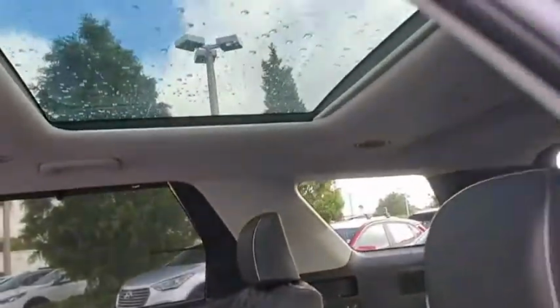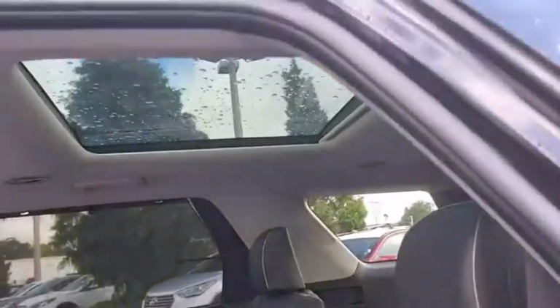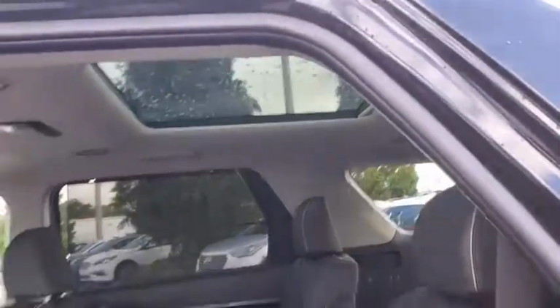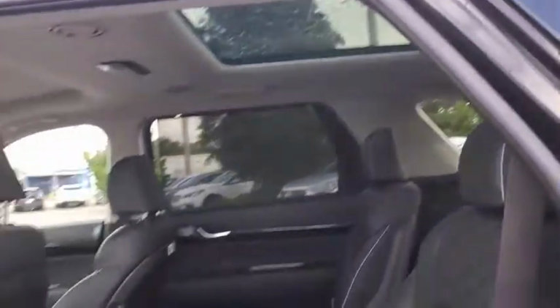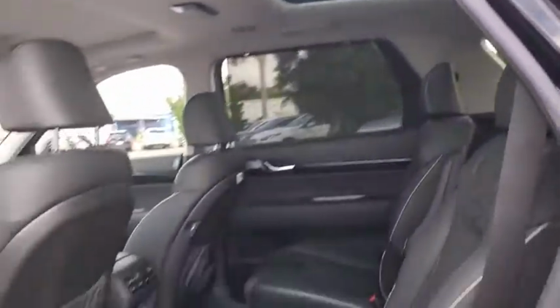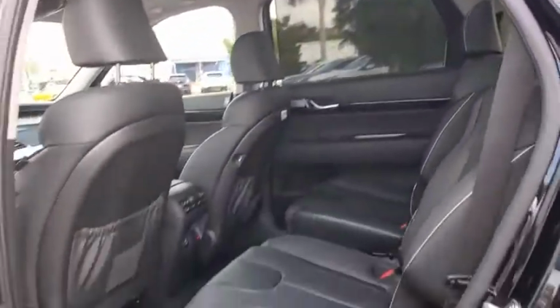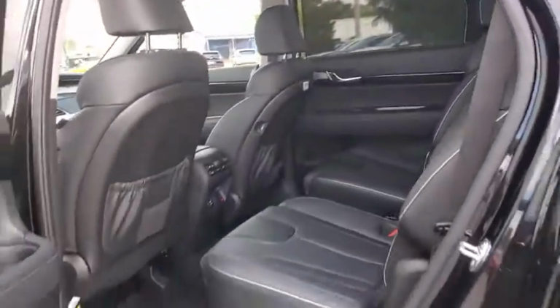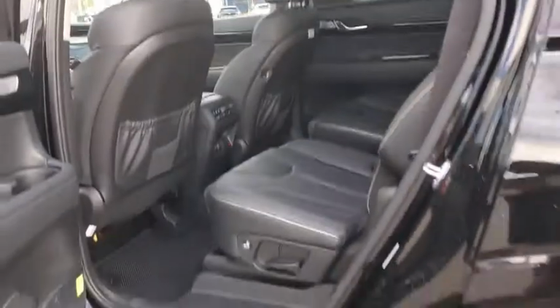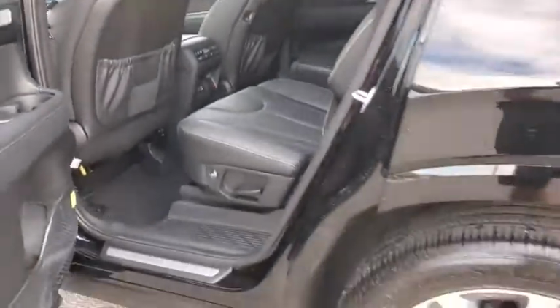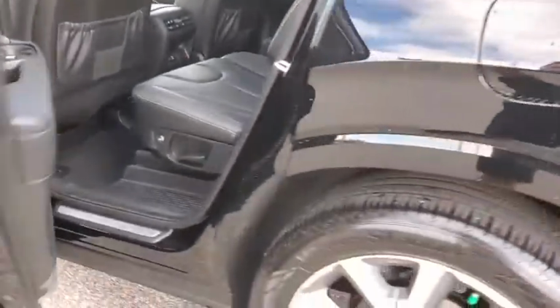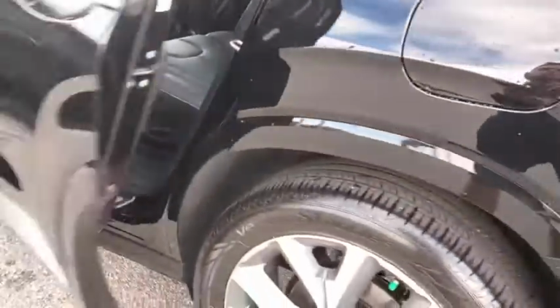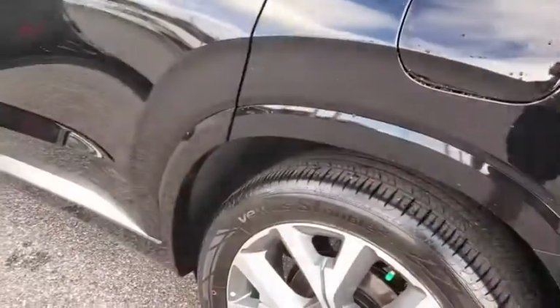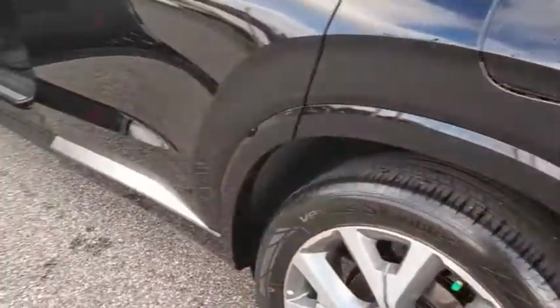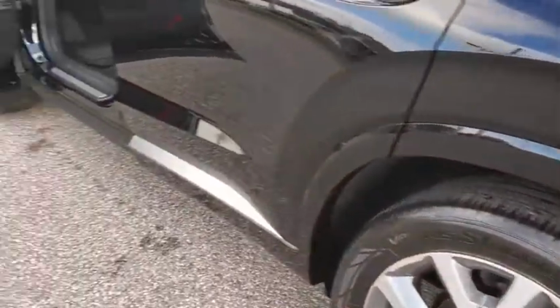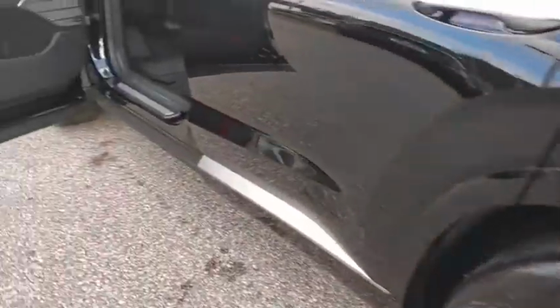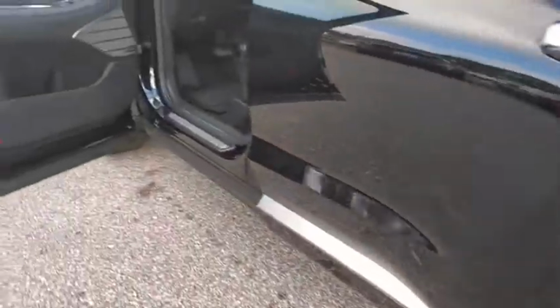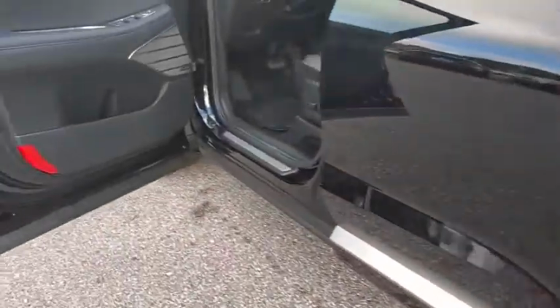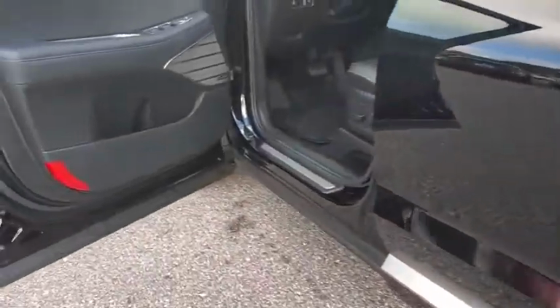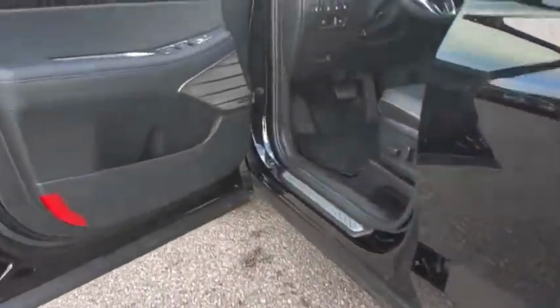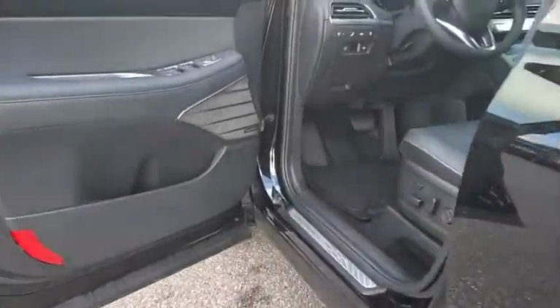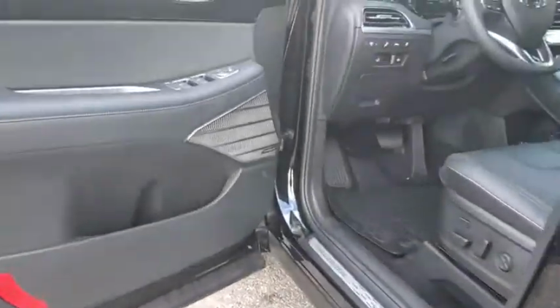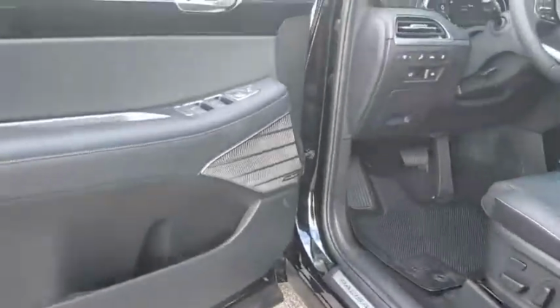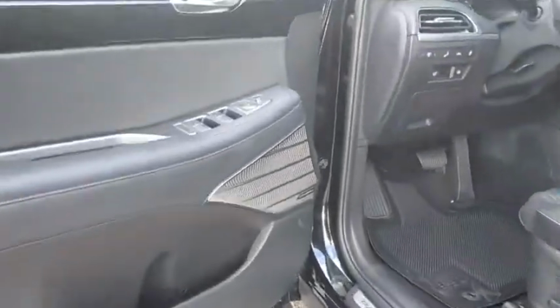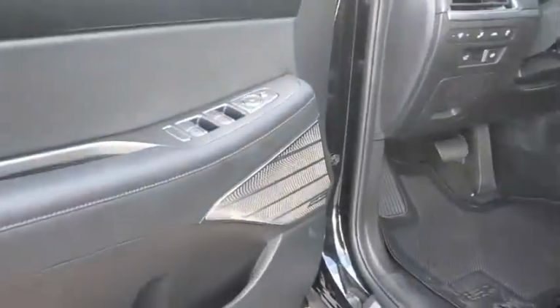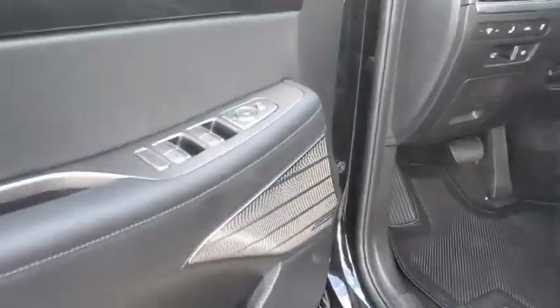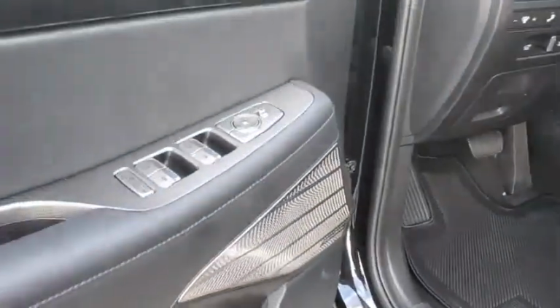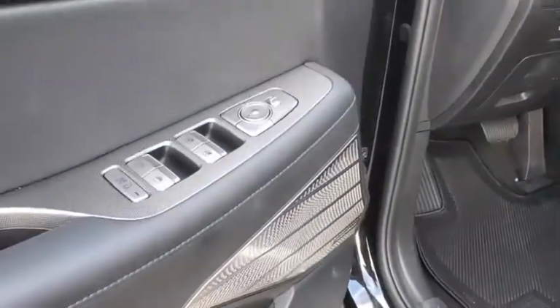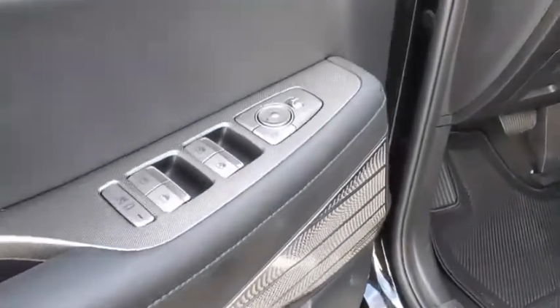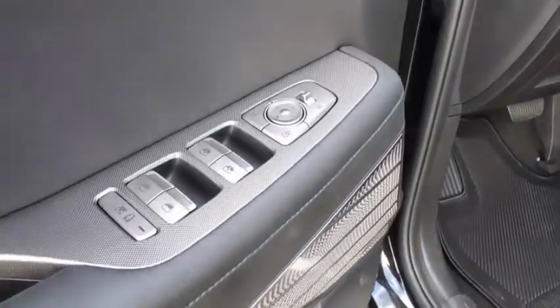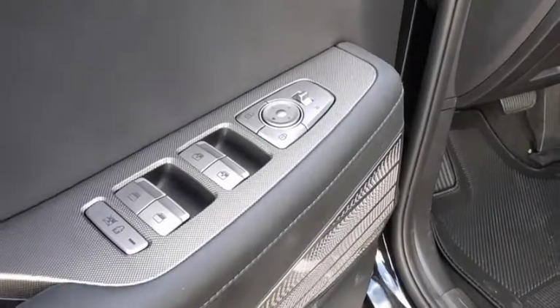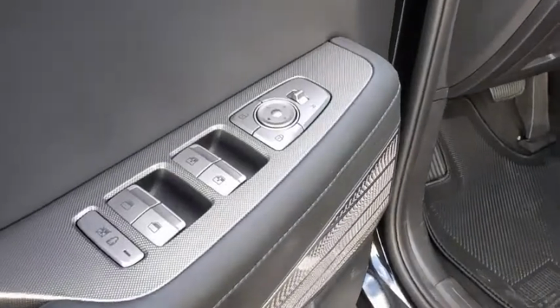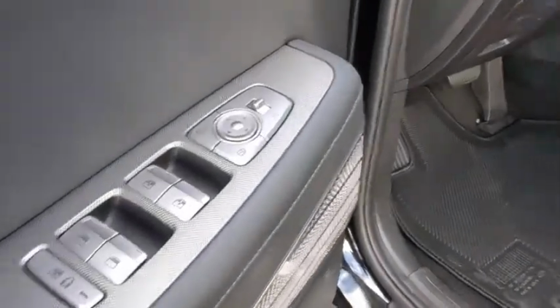Heated steering wheel, compass, trip computer, security system, rear window defroster, power windows, power moonroof, tachometer, panic alarm.